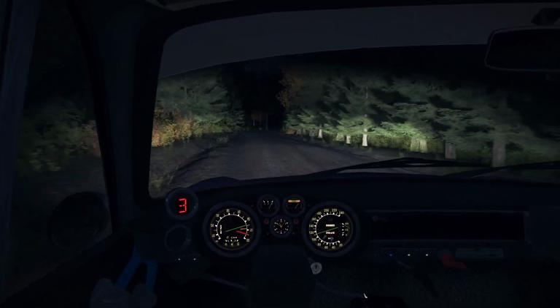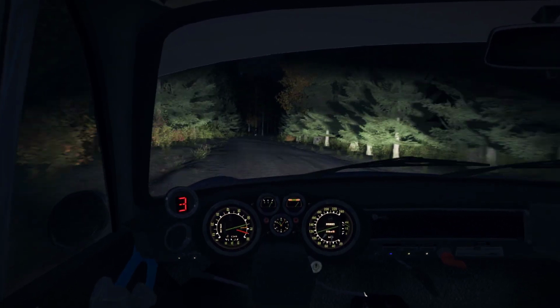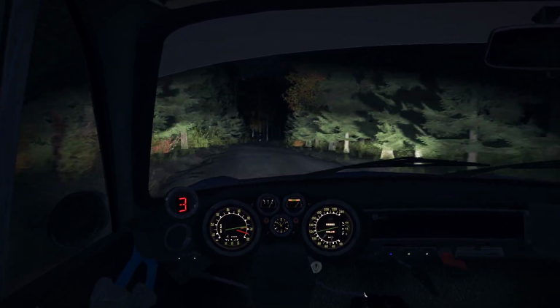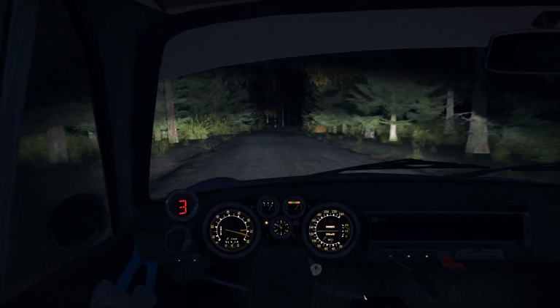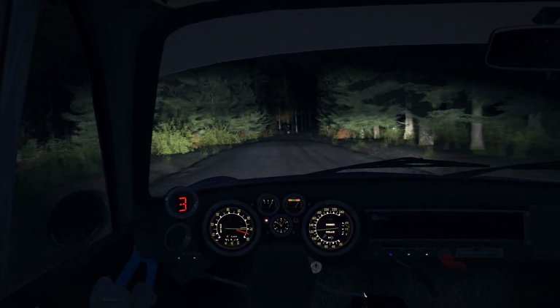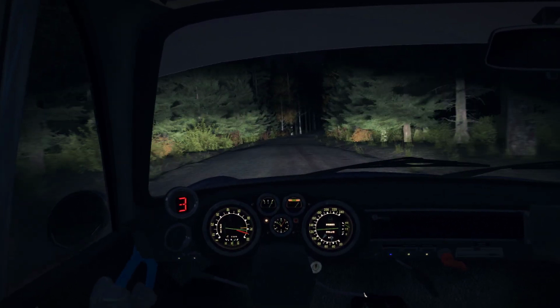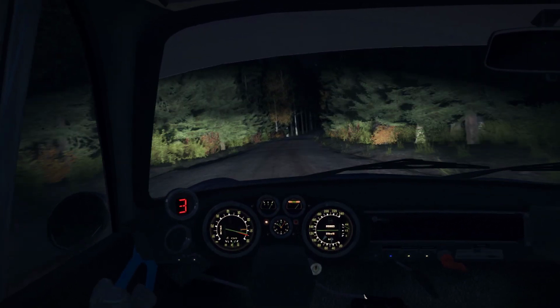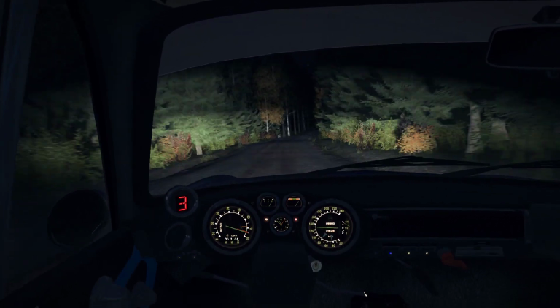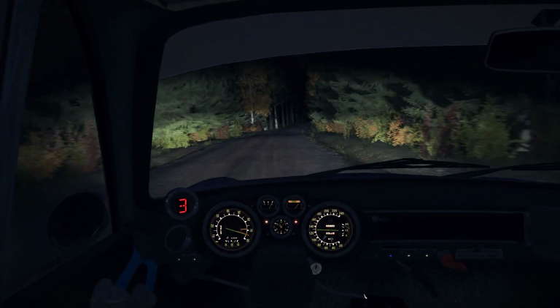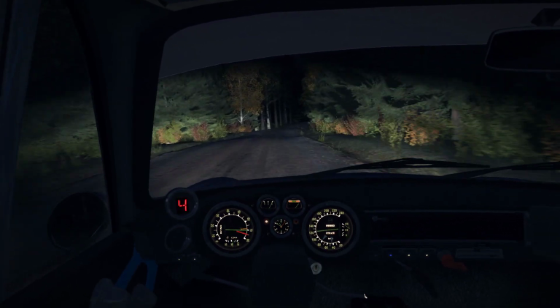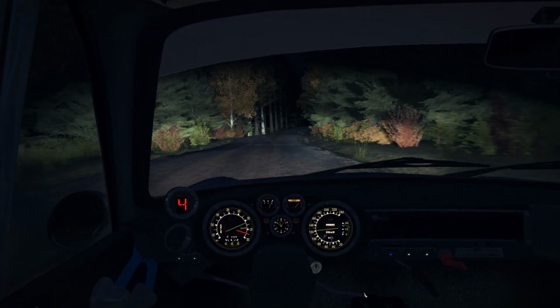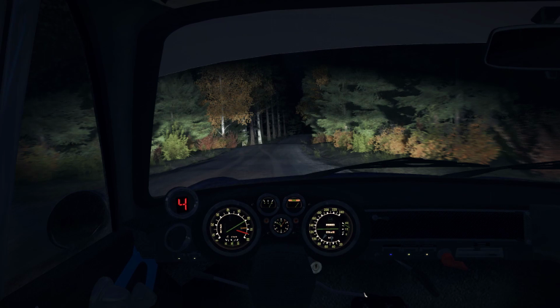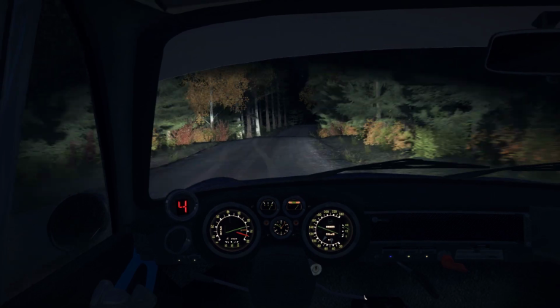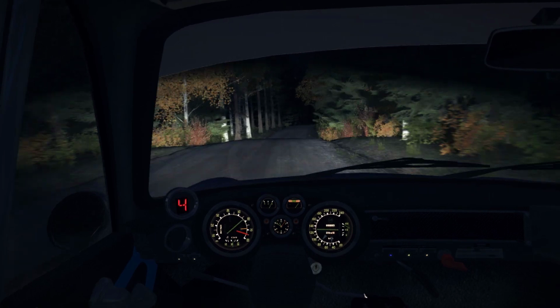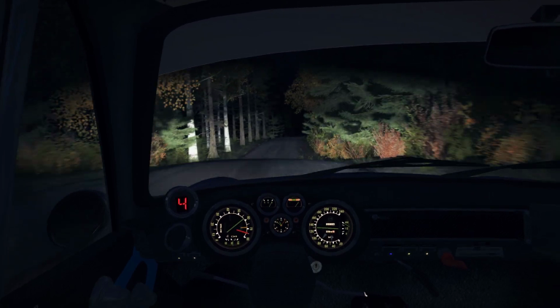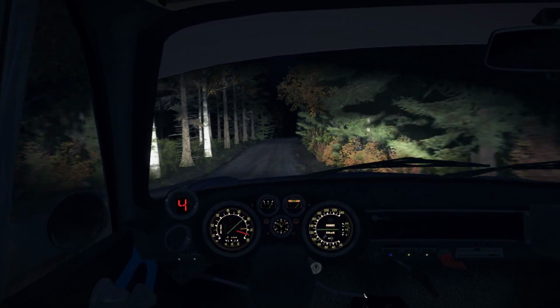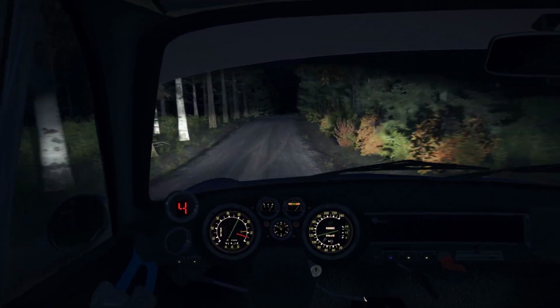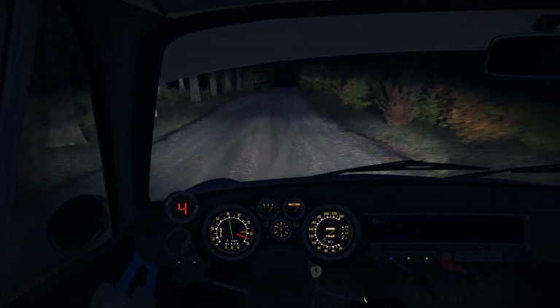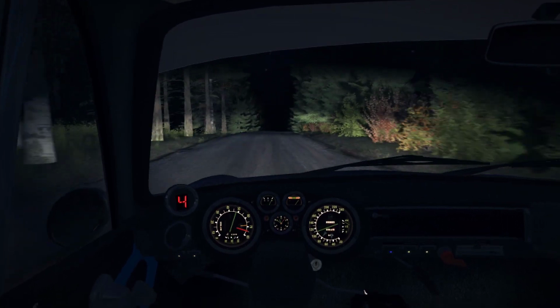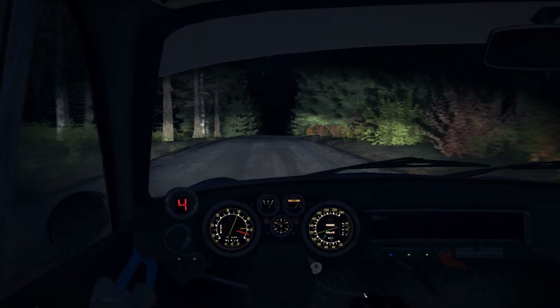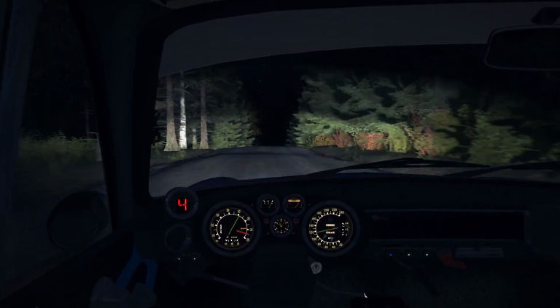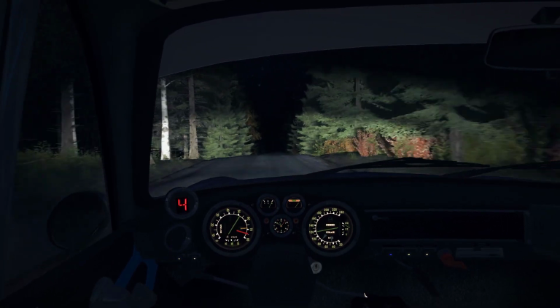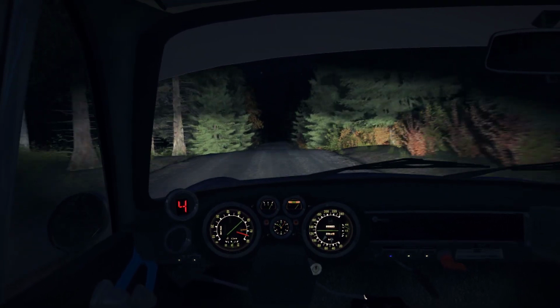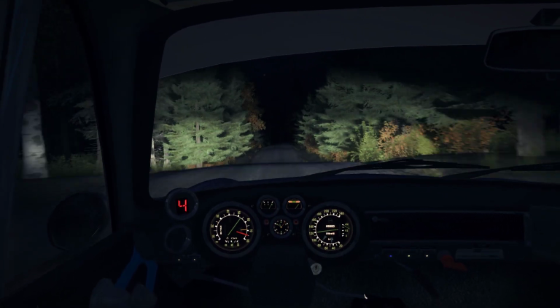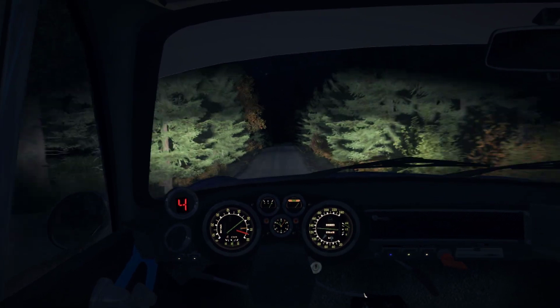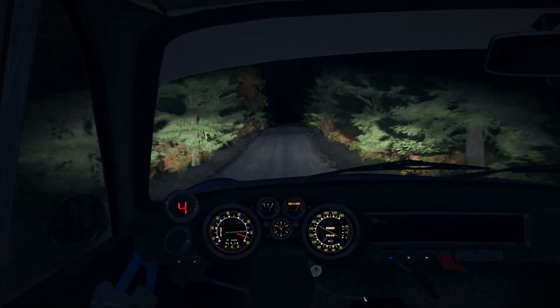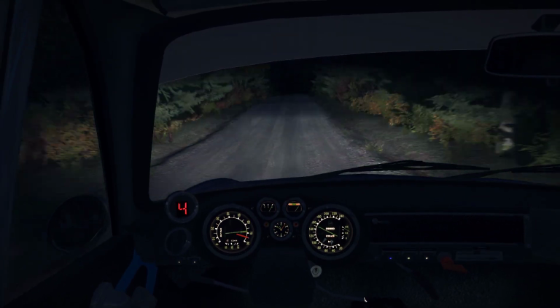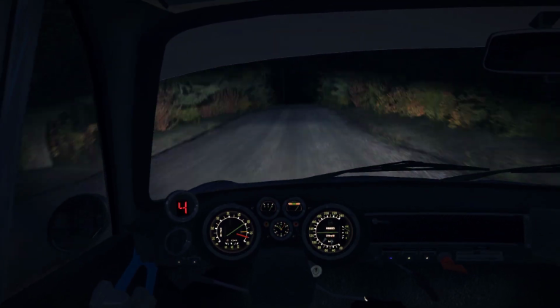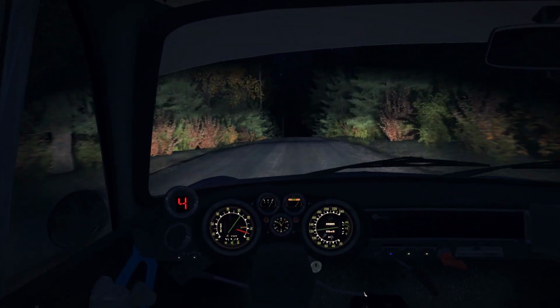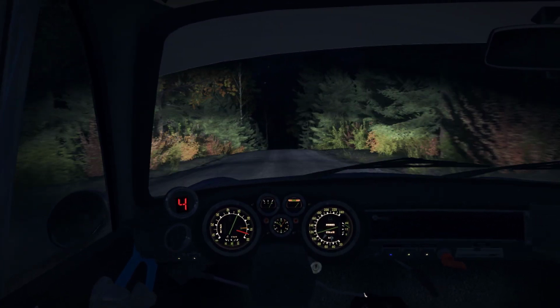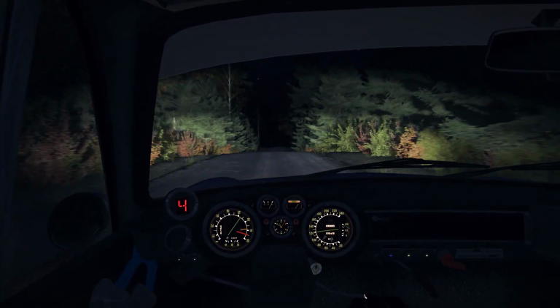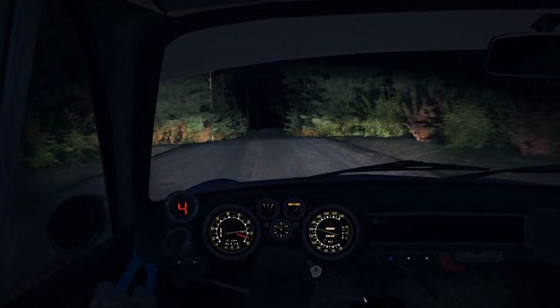Into middle, over crest jump. Into middle, over crest, and crest, 60, crest. And left 3, and left 3, opens long, don't cut.